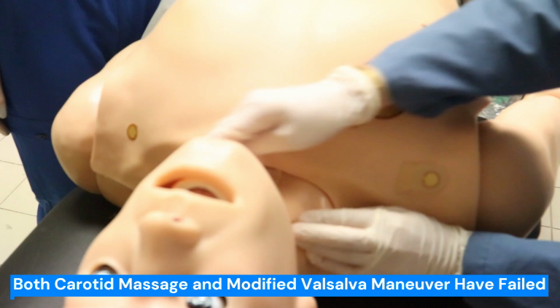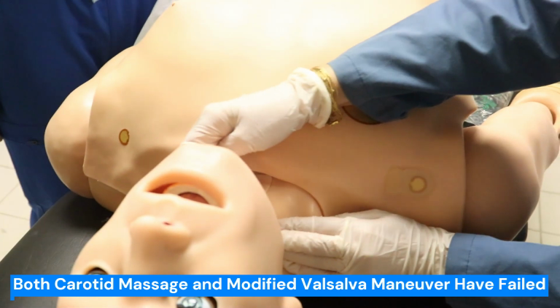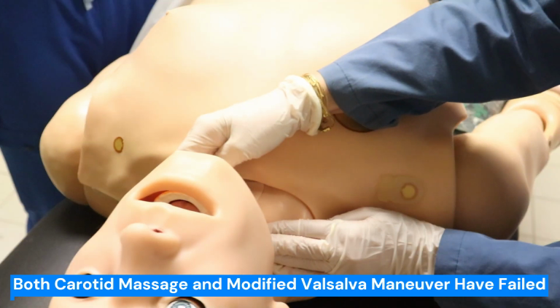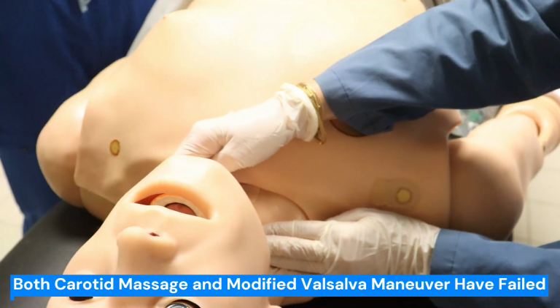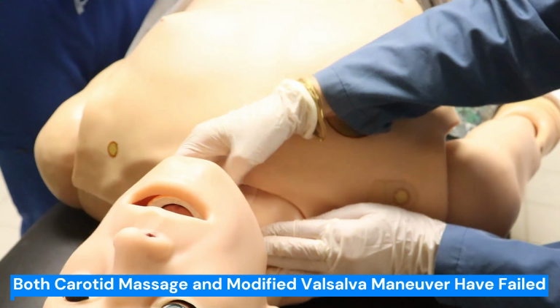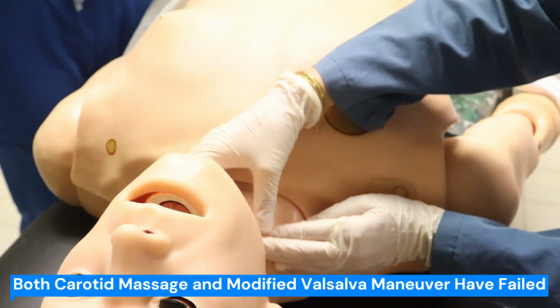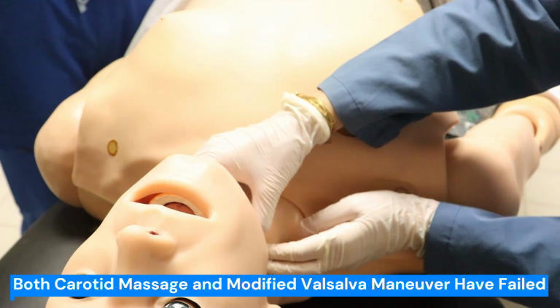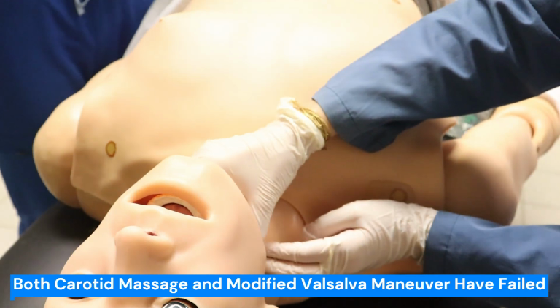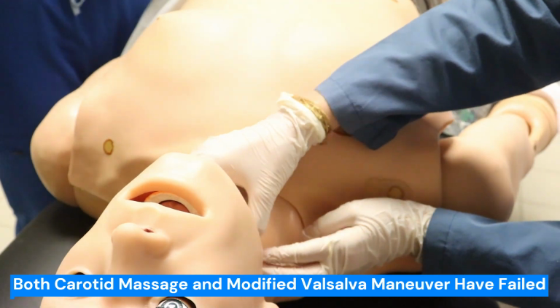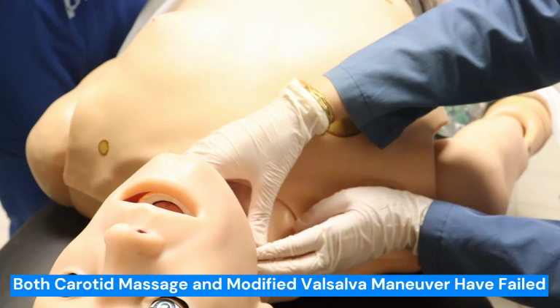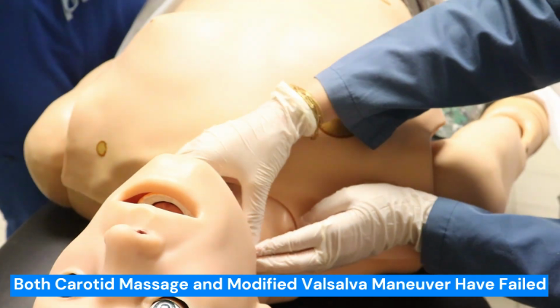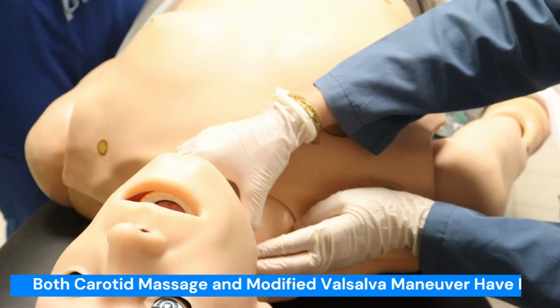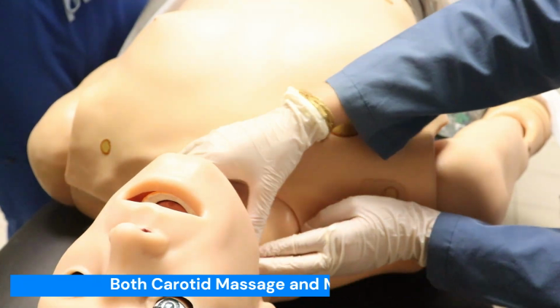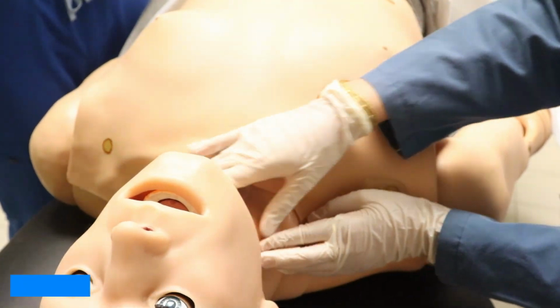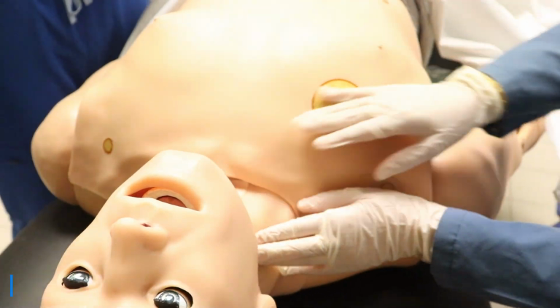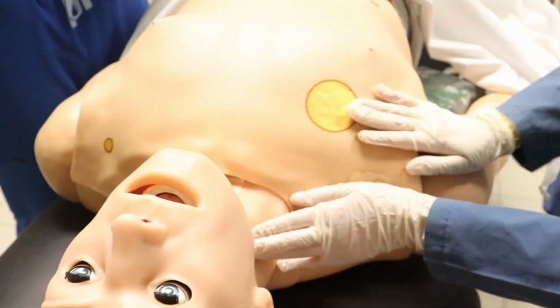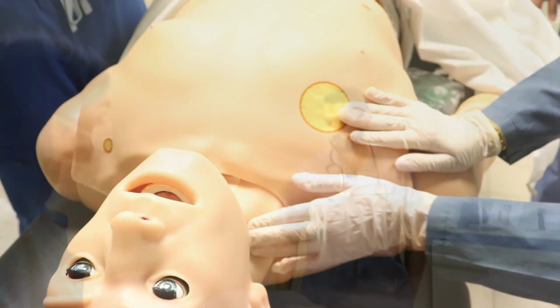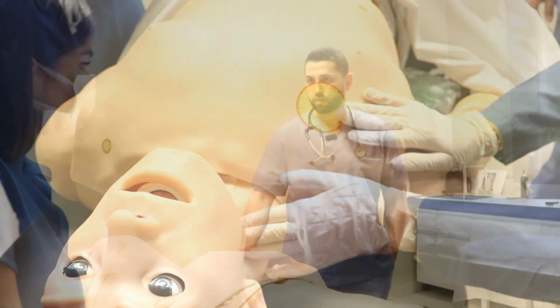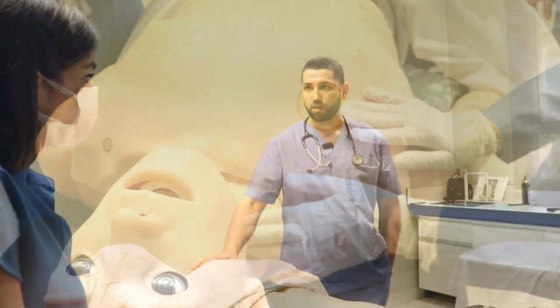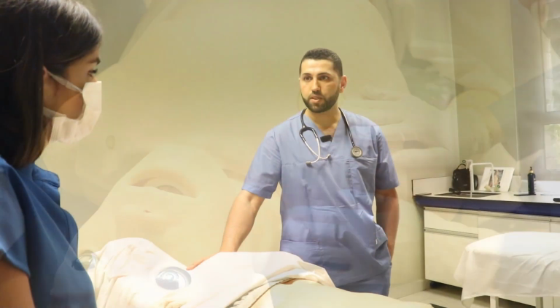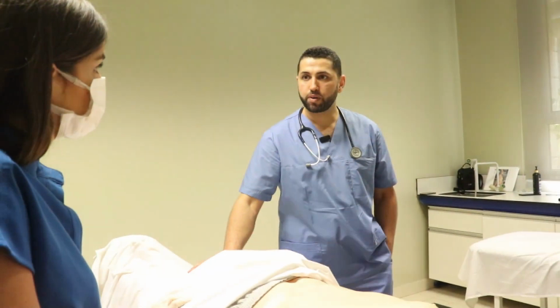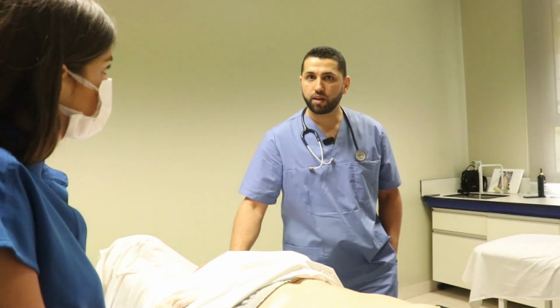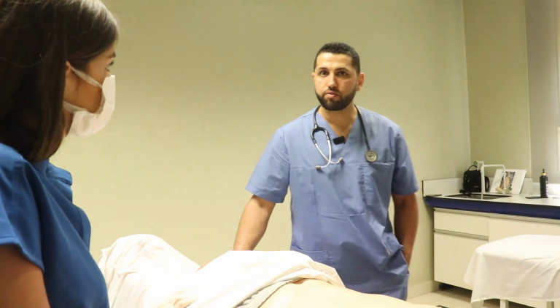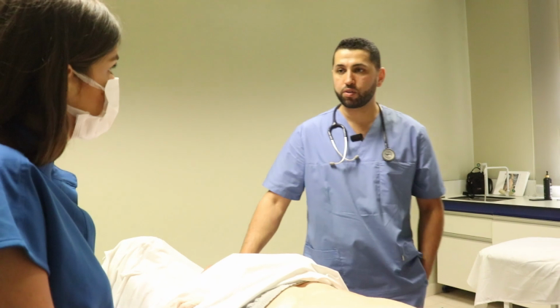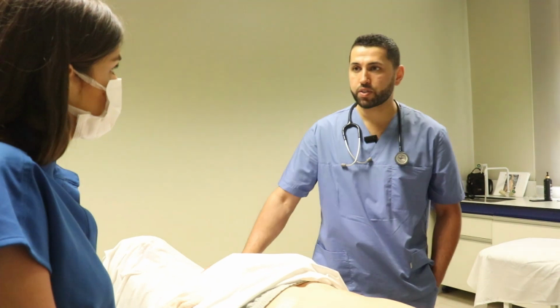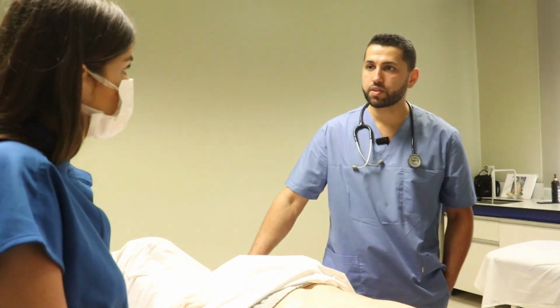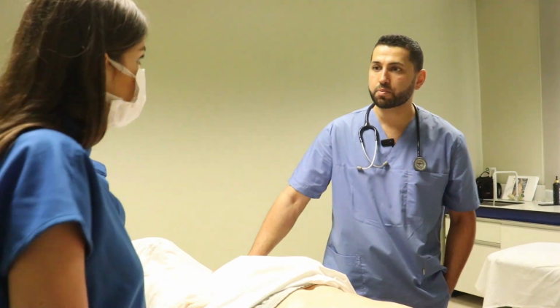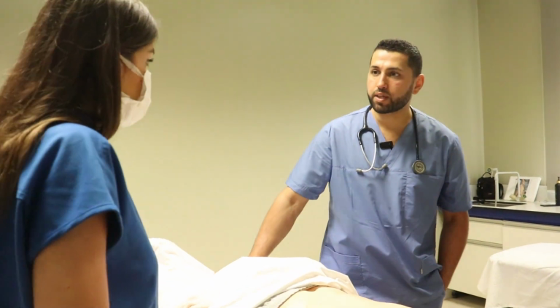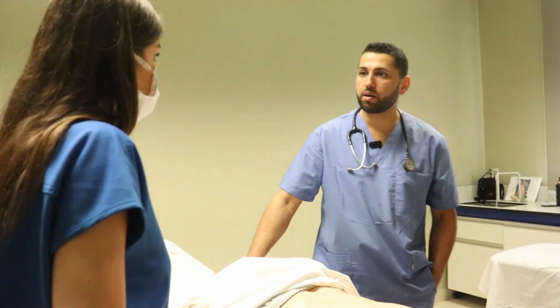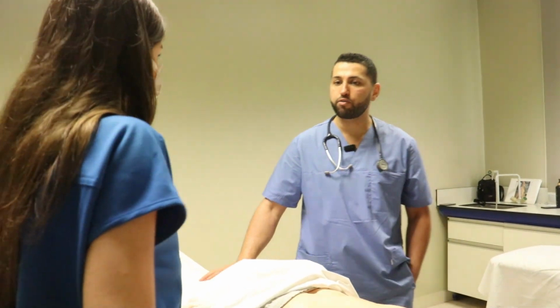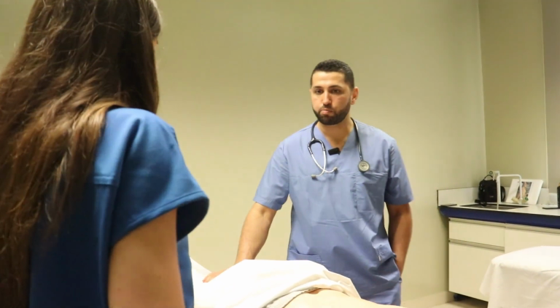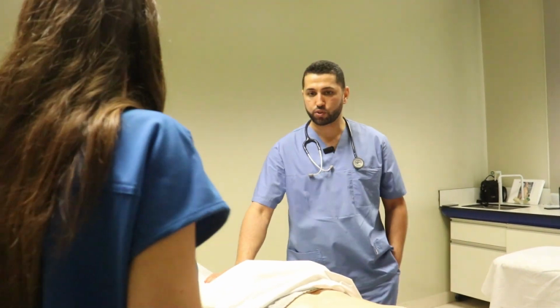We performed carotid massage and a modified Valsalva maneuver. Please, Perla, give adenosine 6 mg IV push.